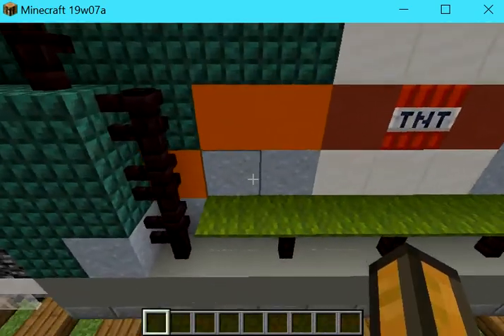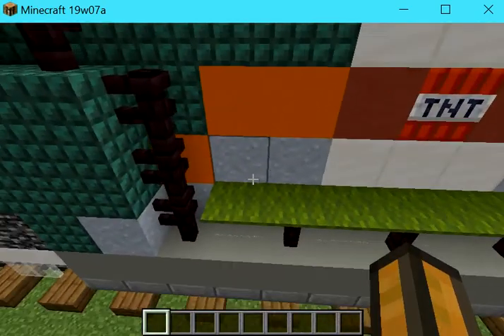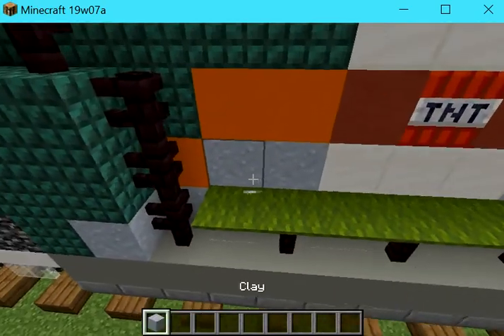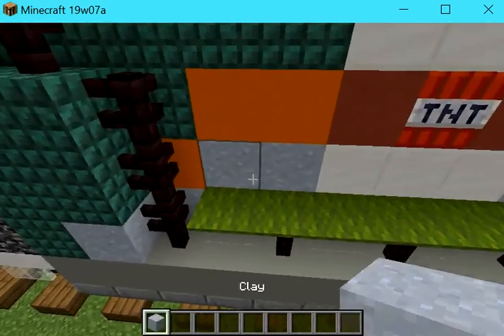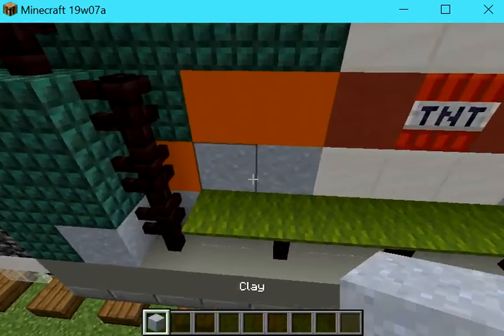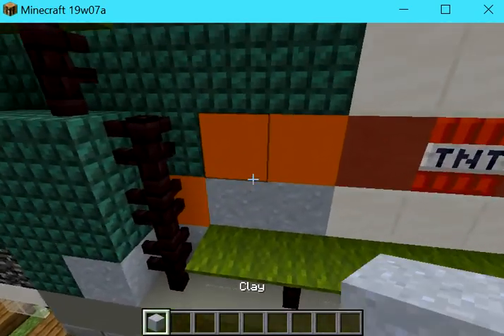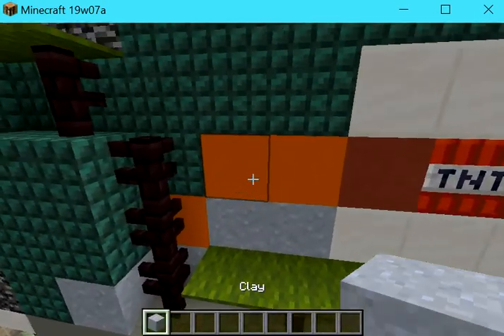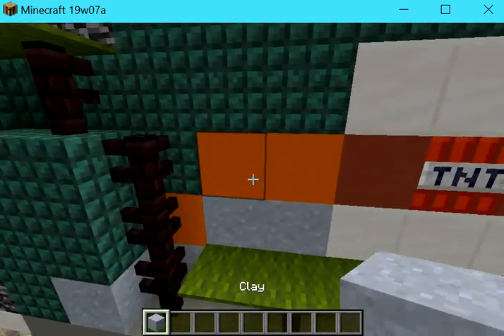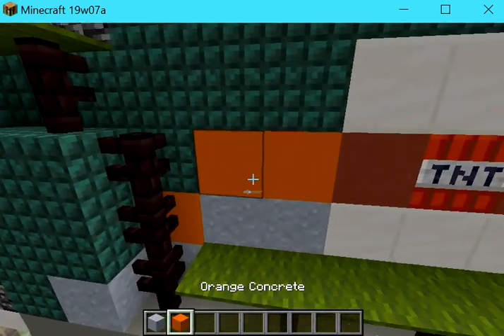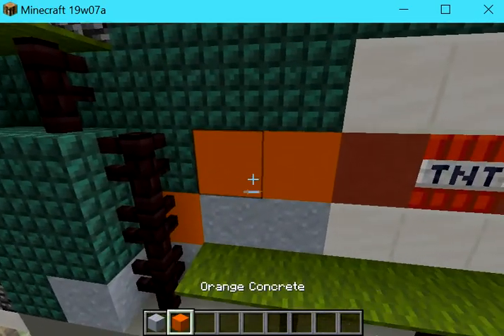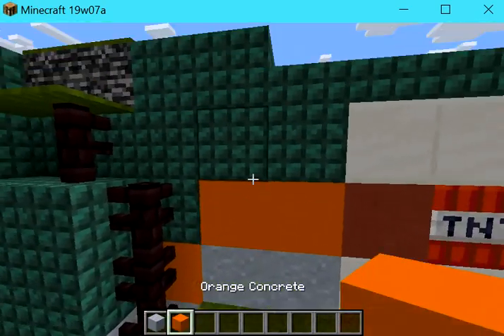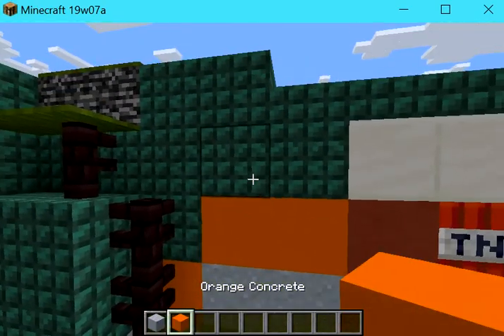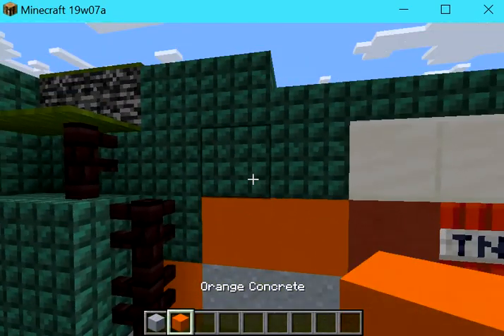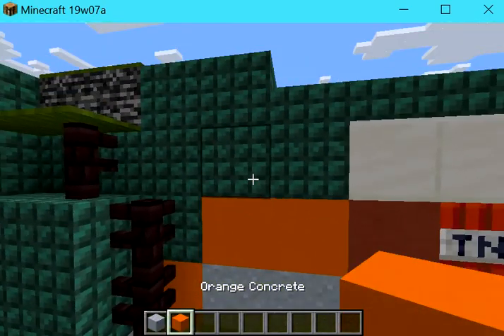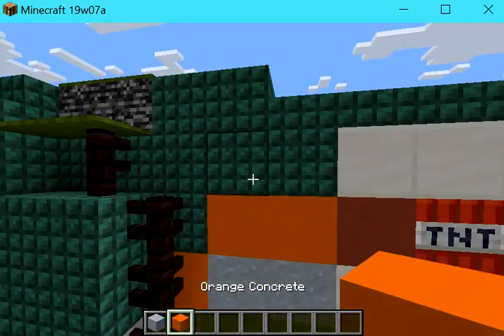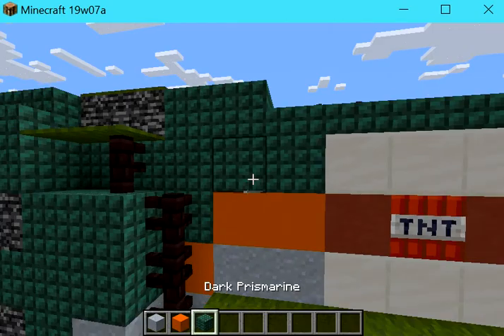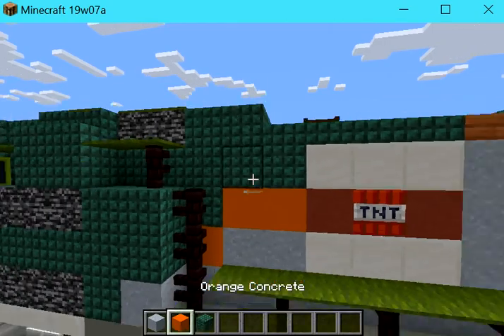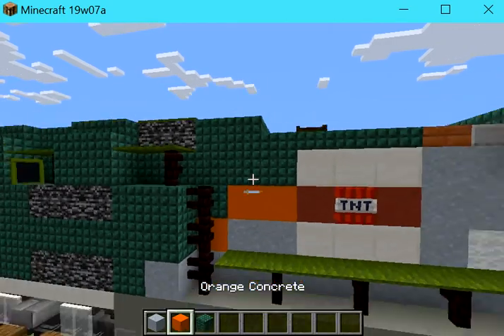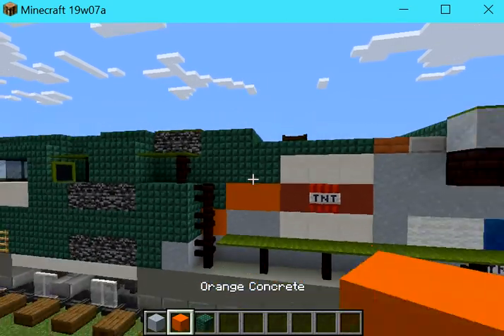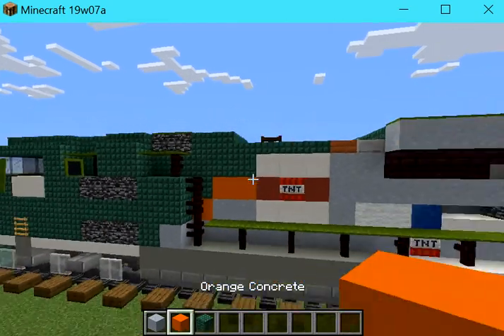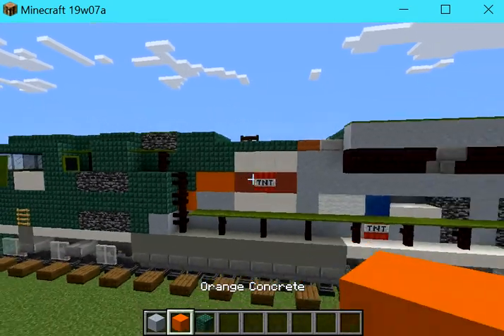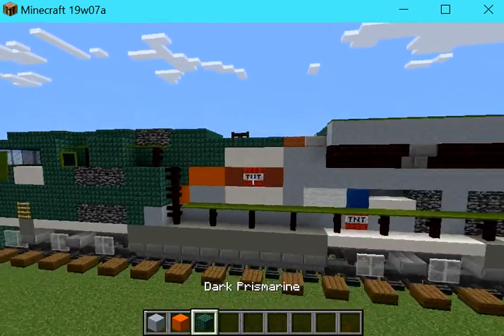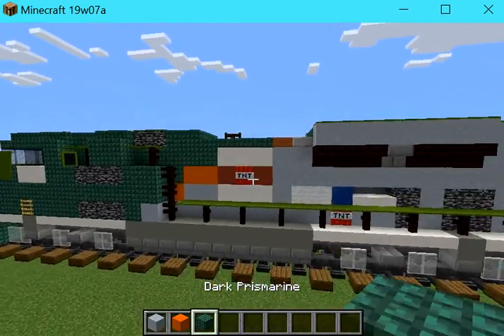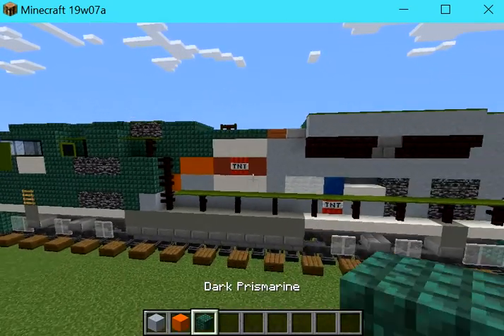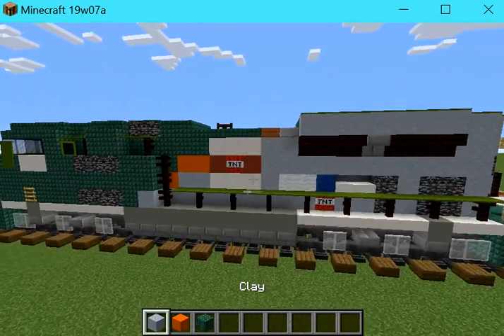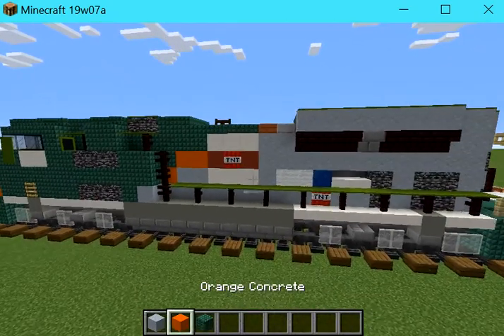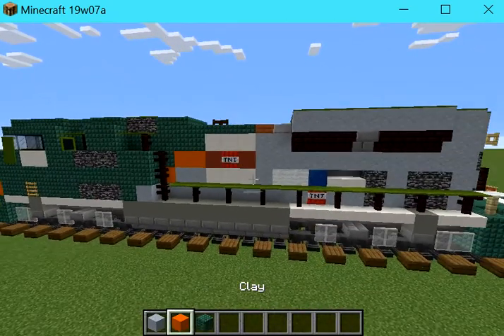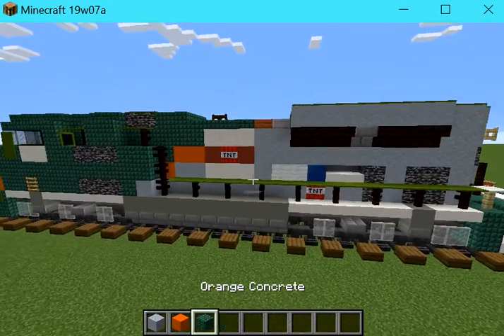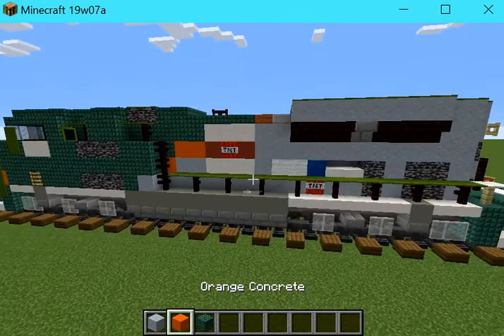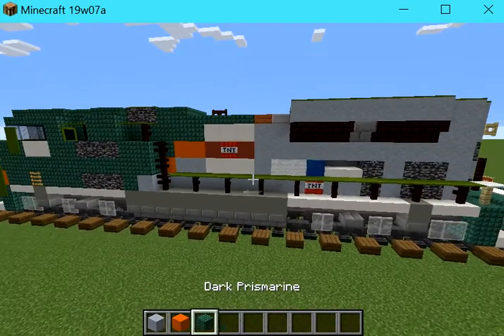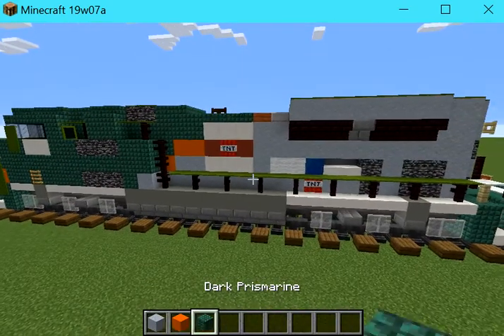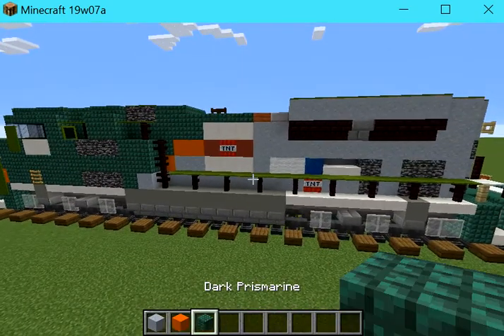I think we should start off with clay, orange concrete, and dark prismarine.